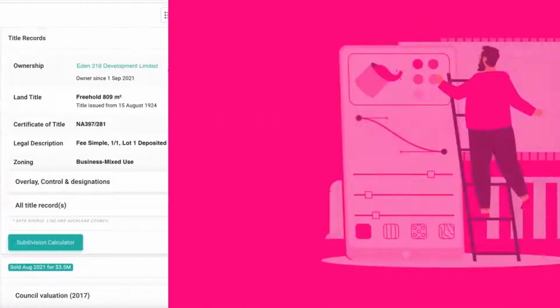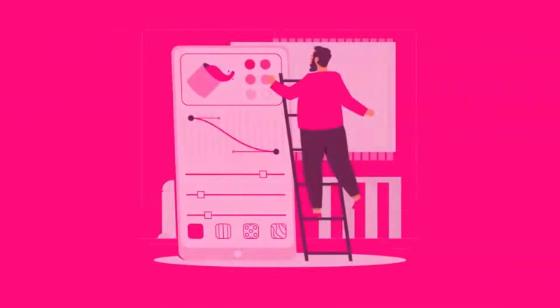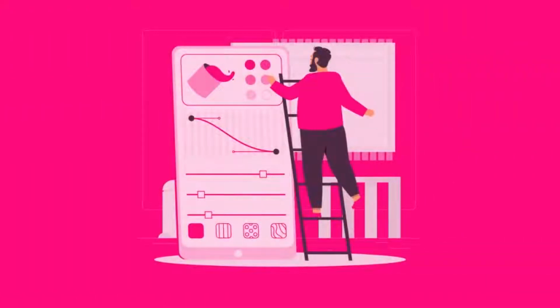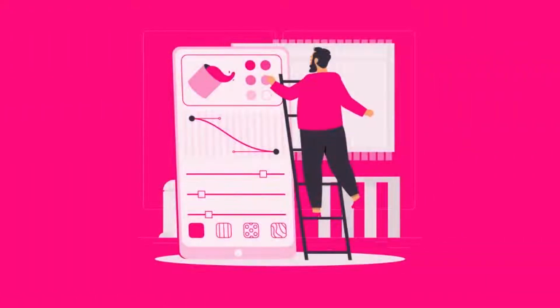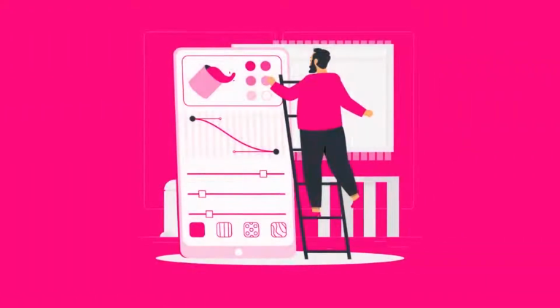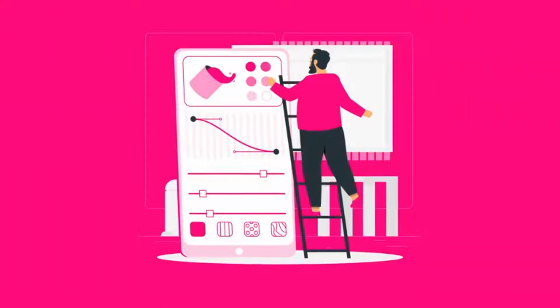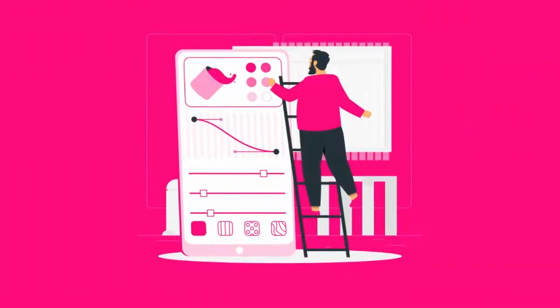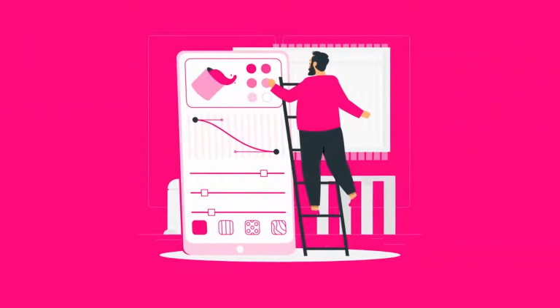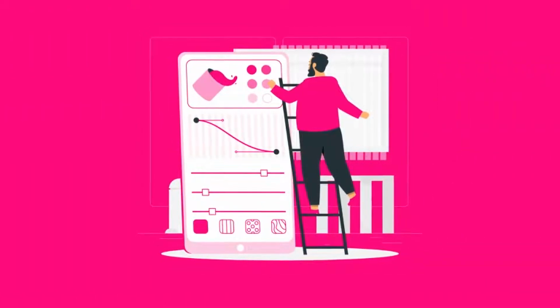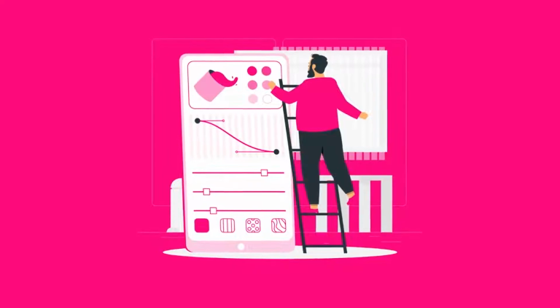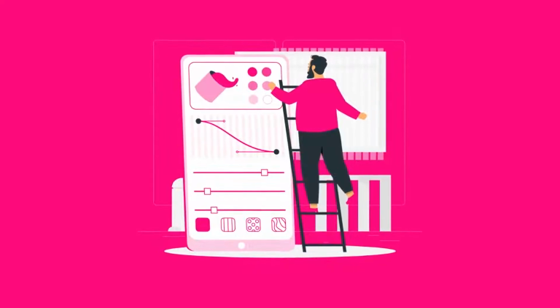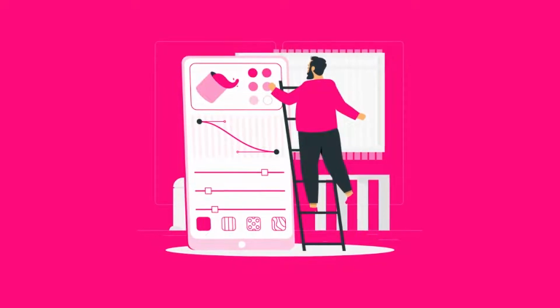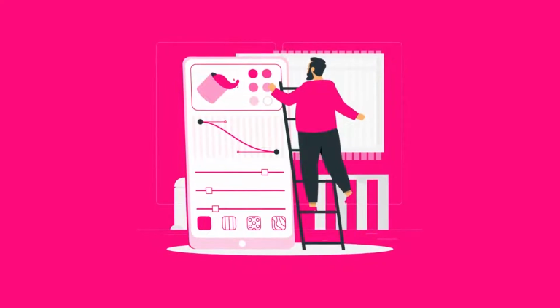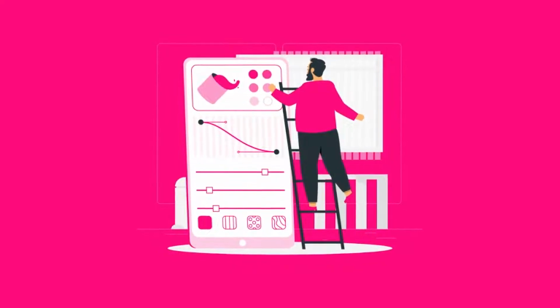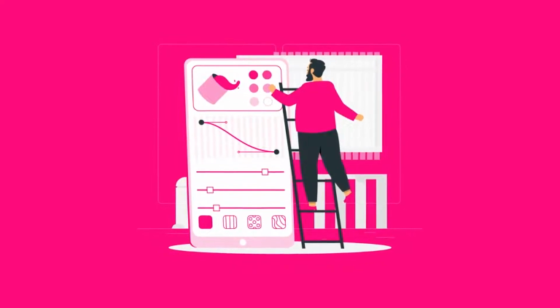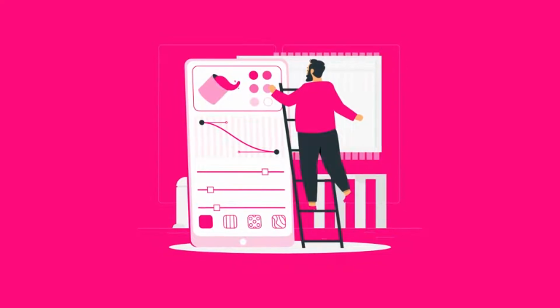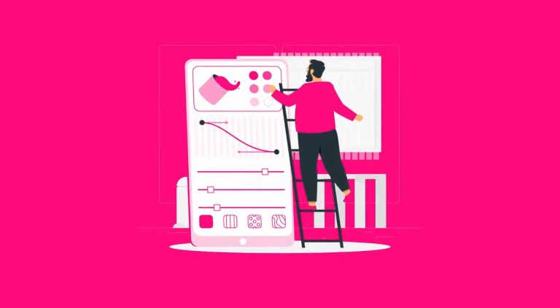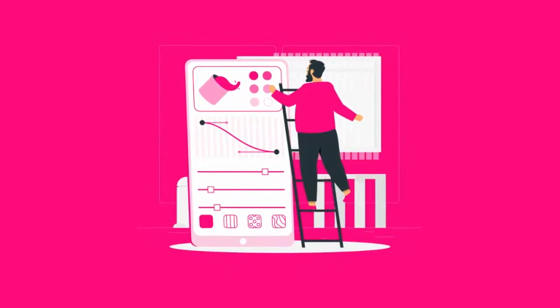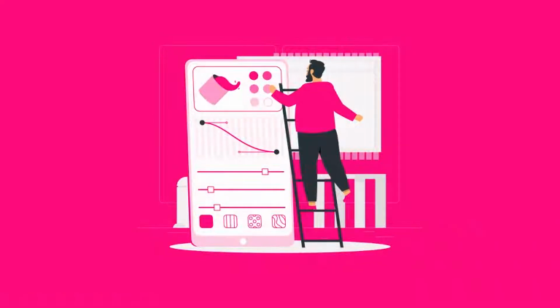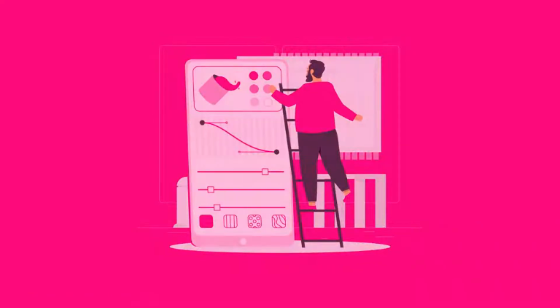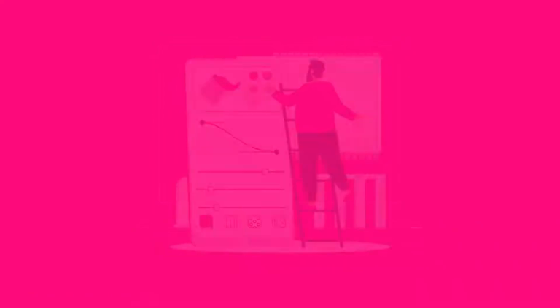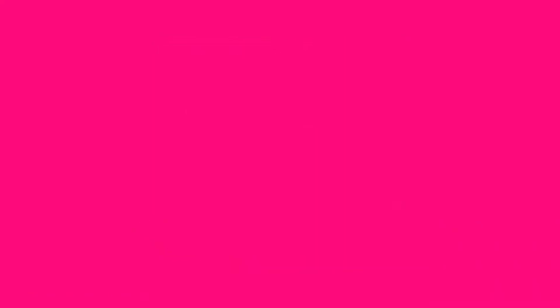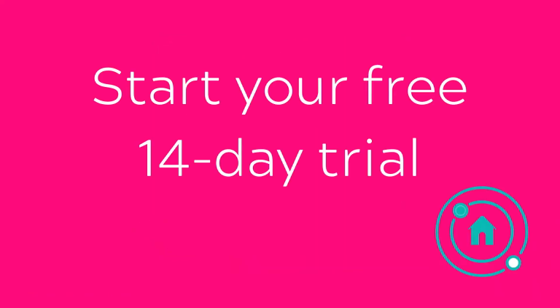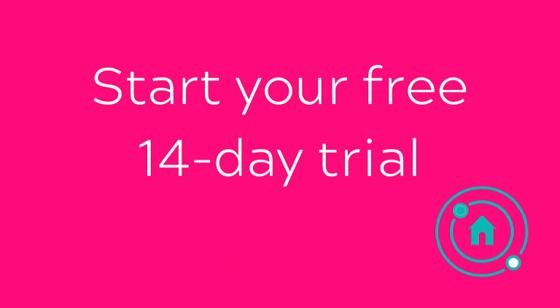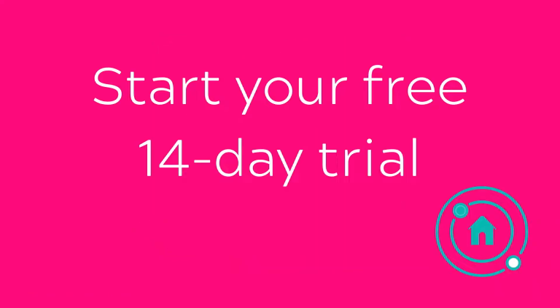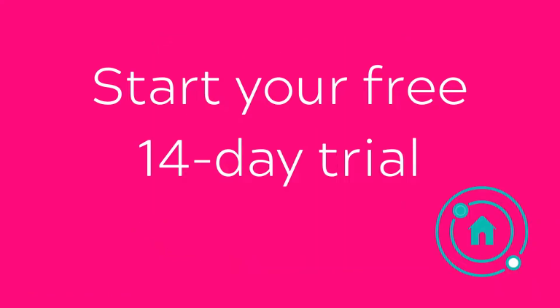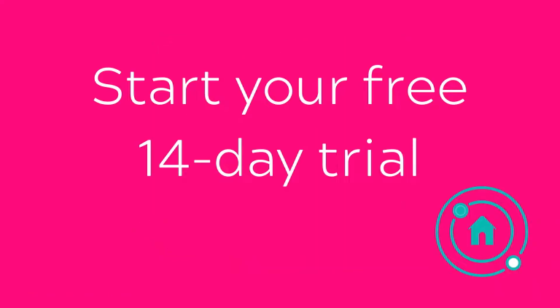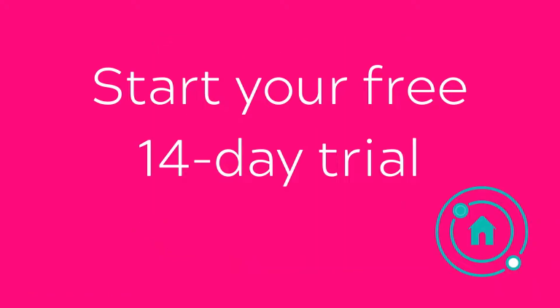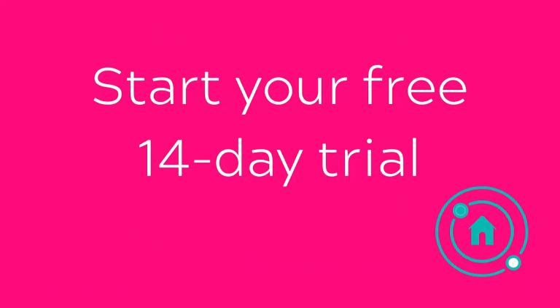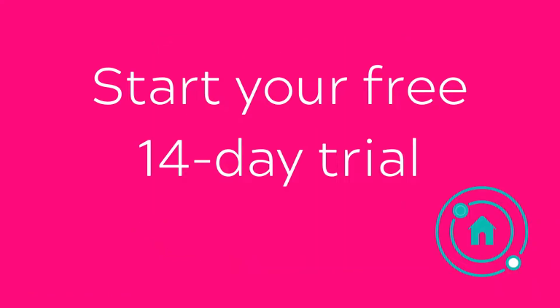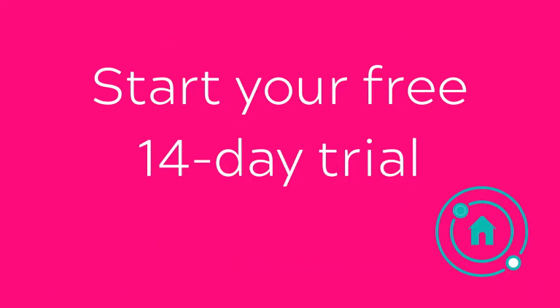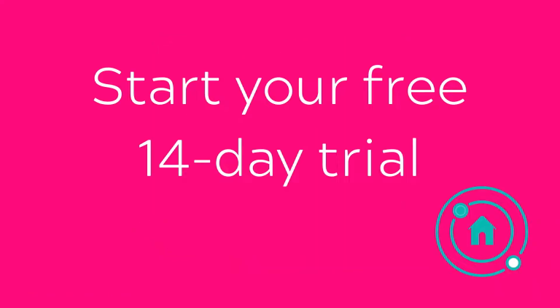Go check out all of these exciting updates yourself, and if you haven't already, sign up for a 14-day free trial. Find the link in the description box below.